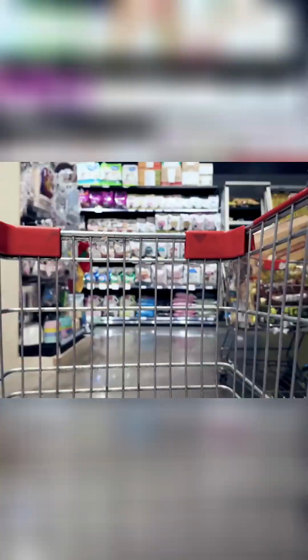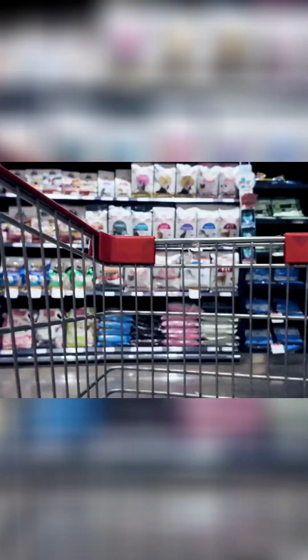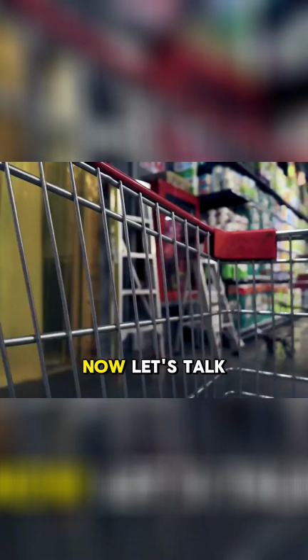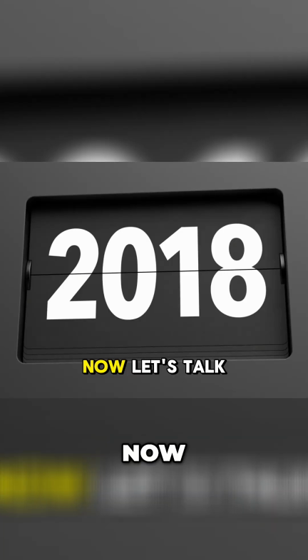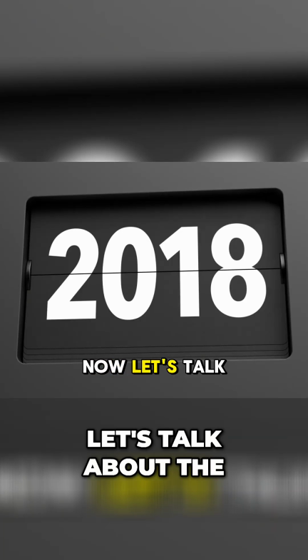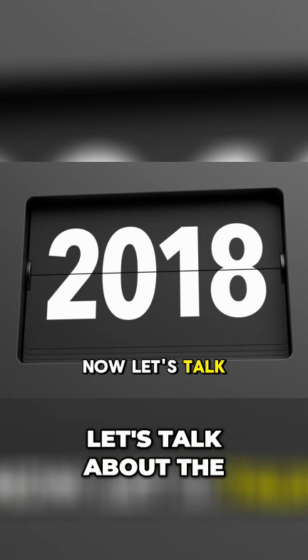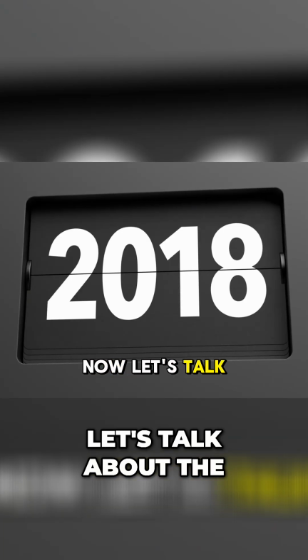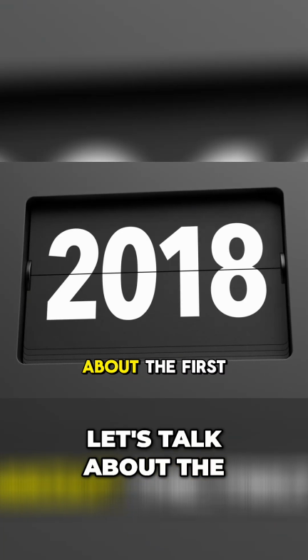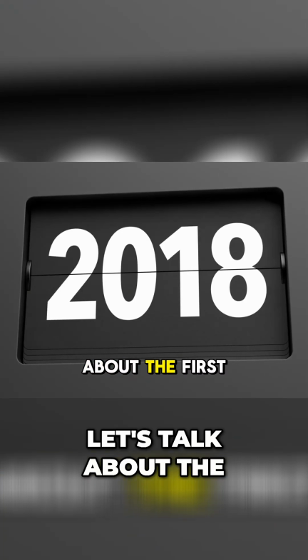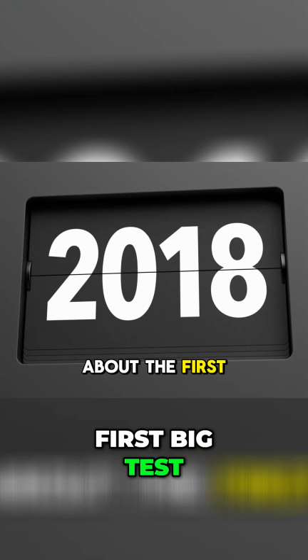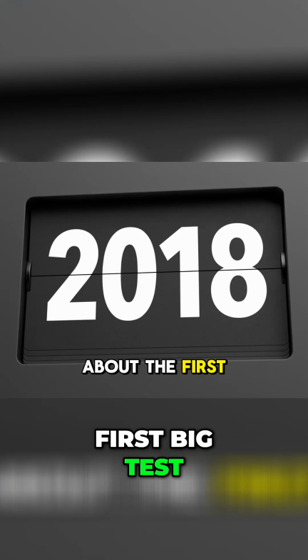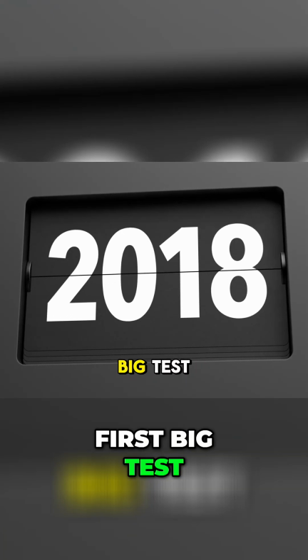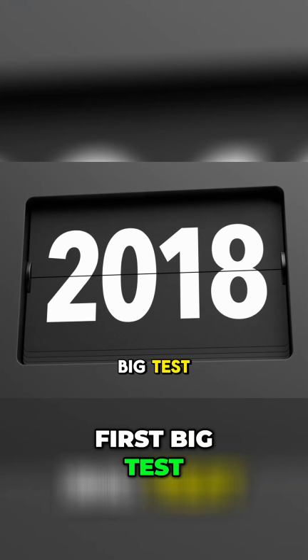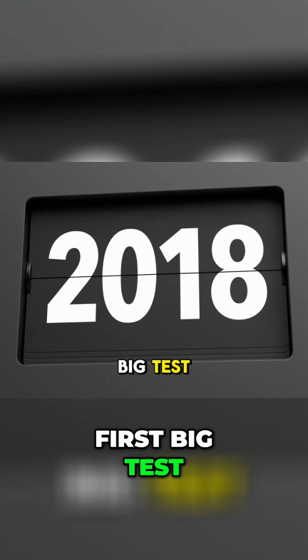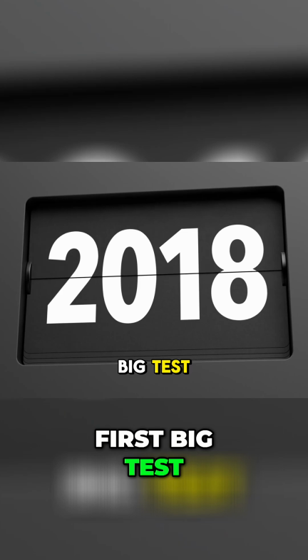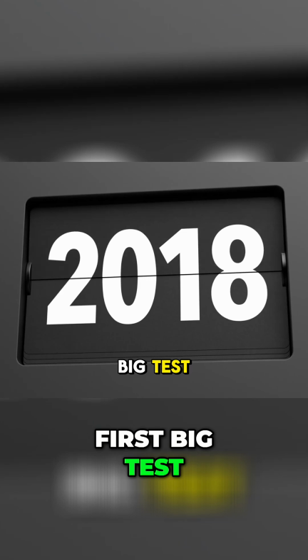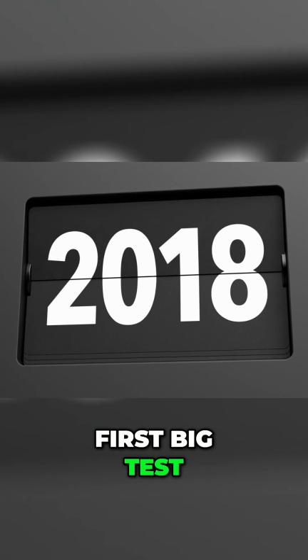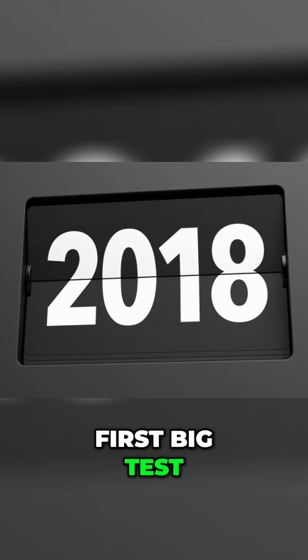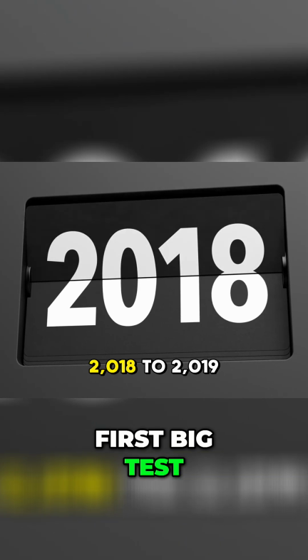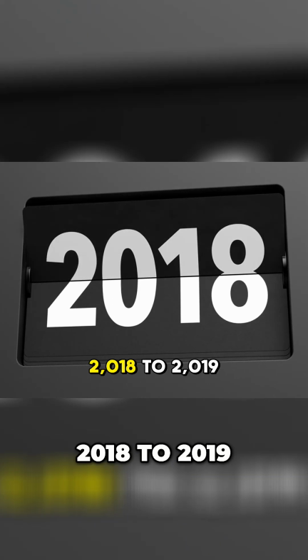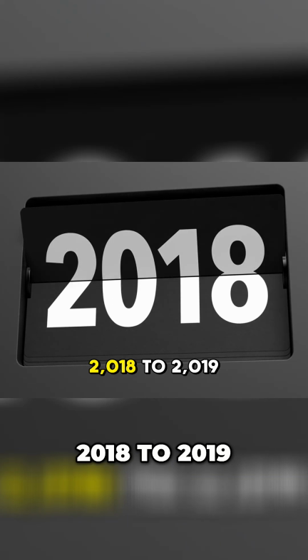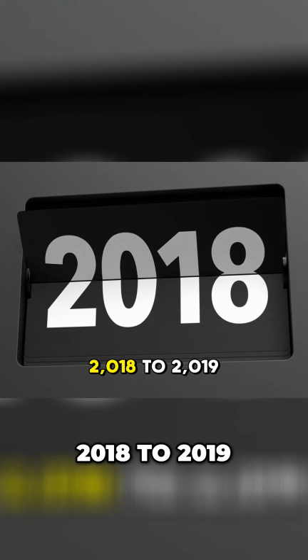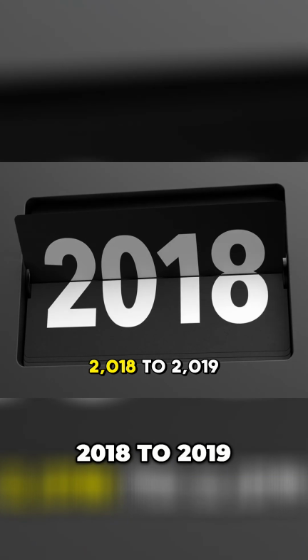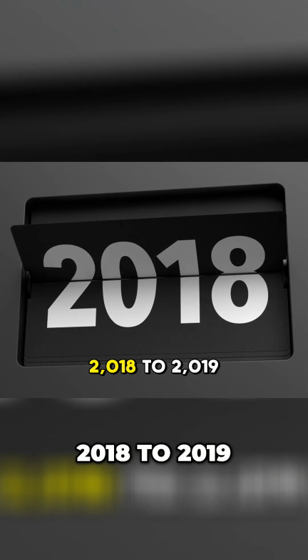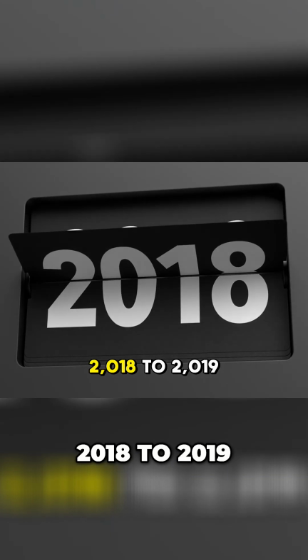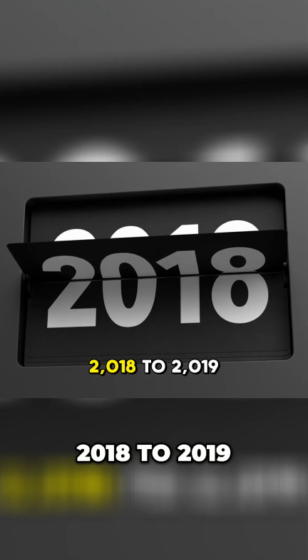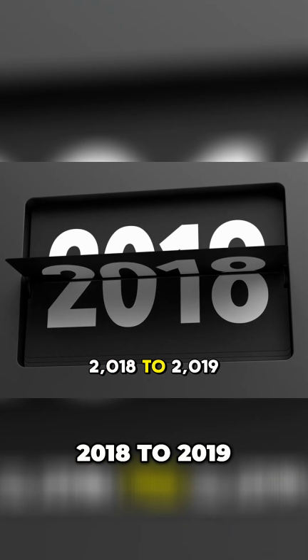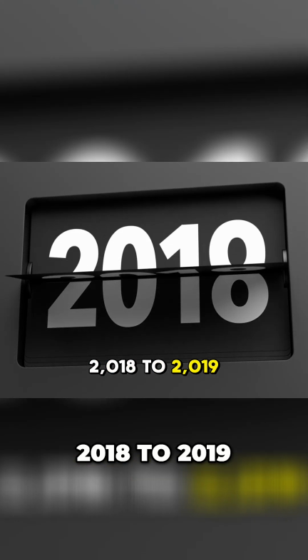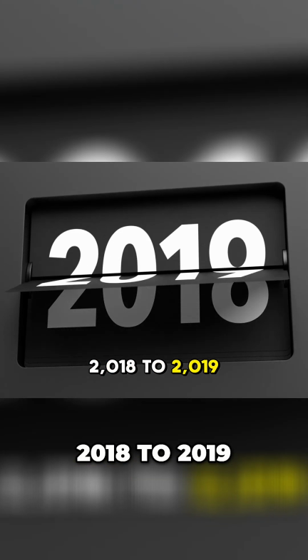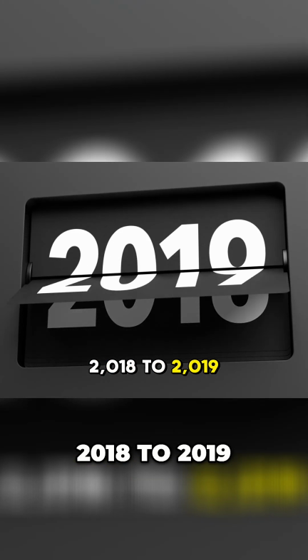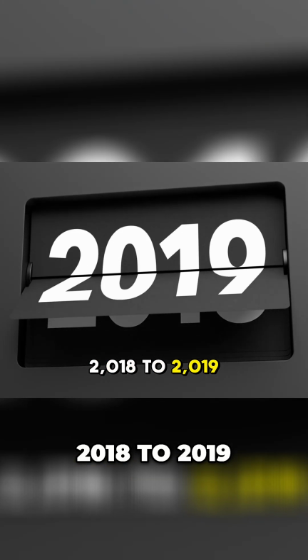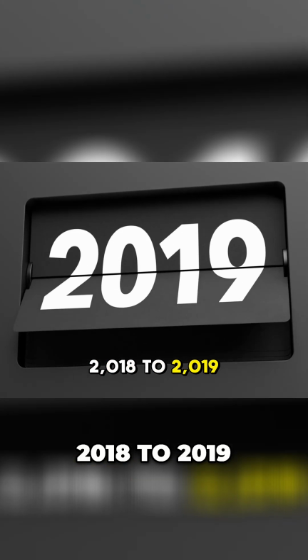Now let's talk about the first big test: 2018-2019.